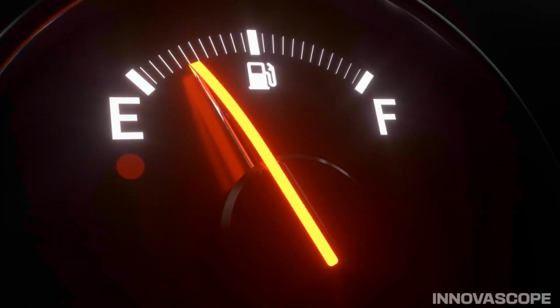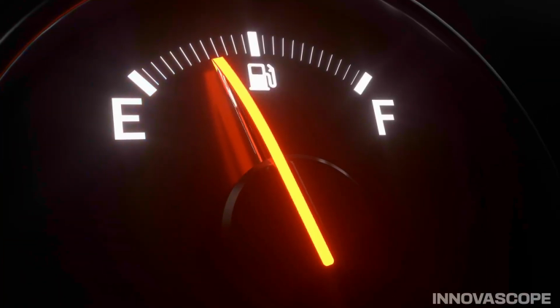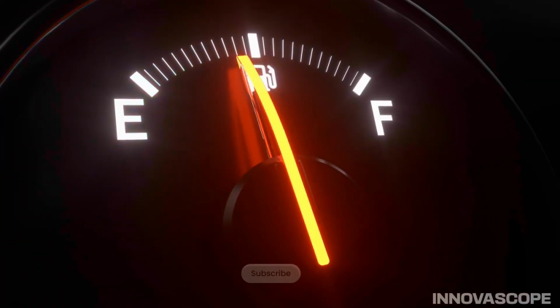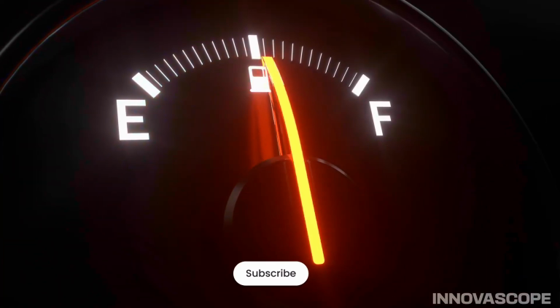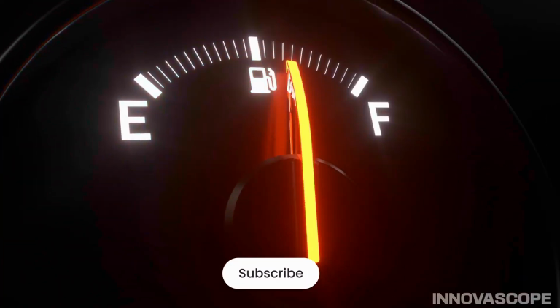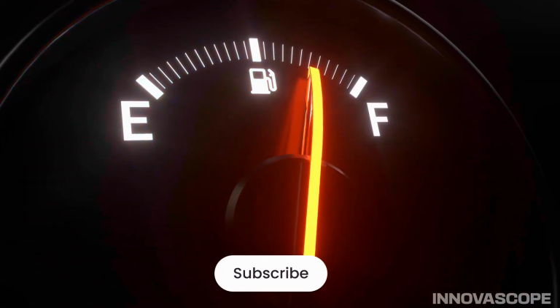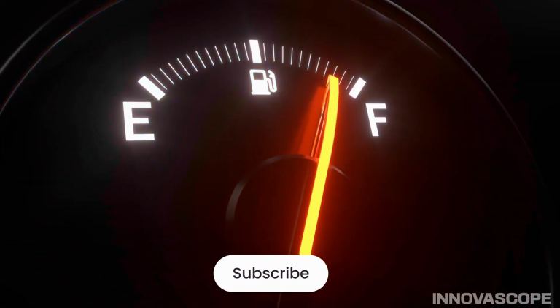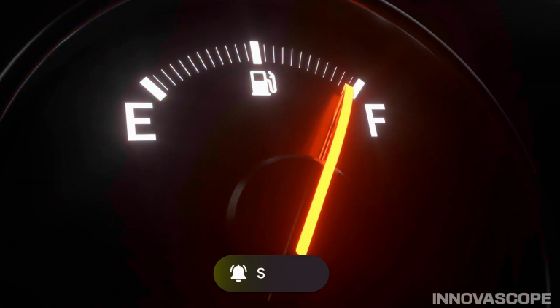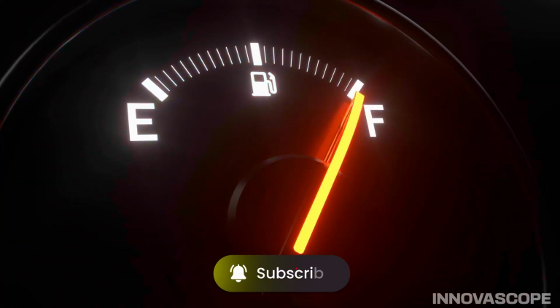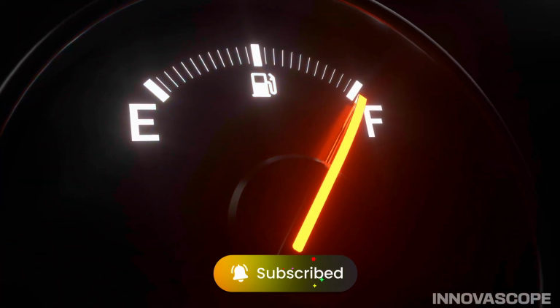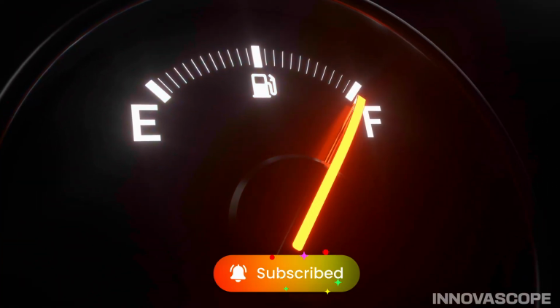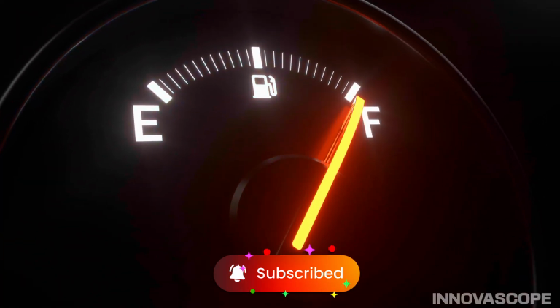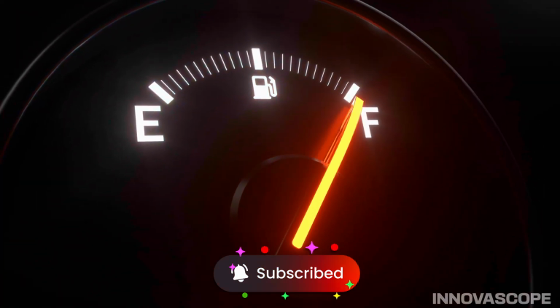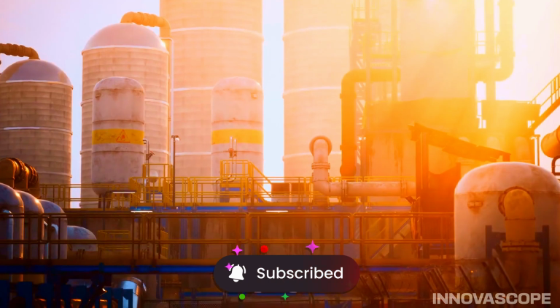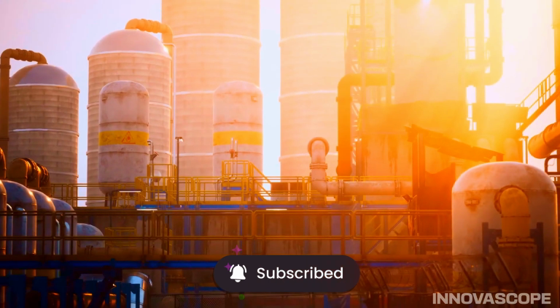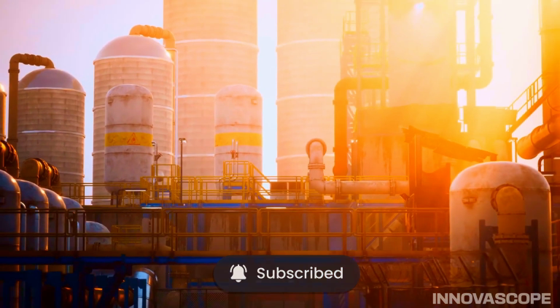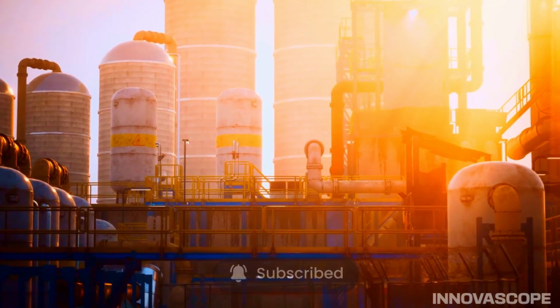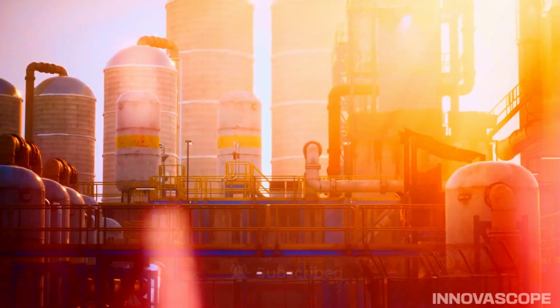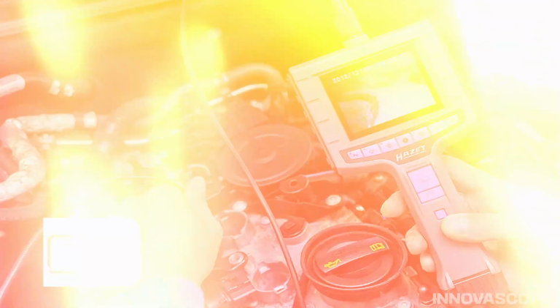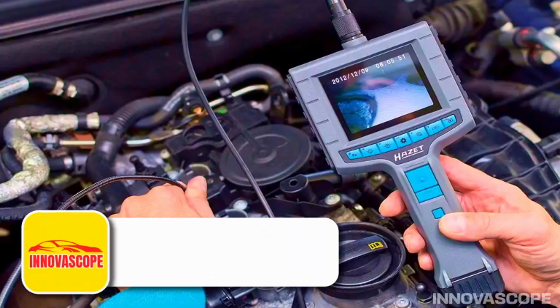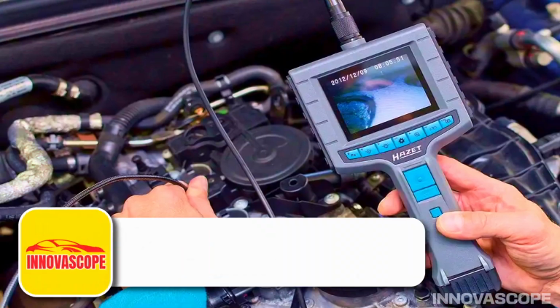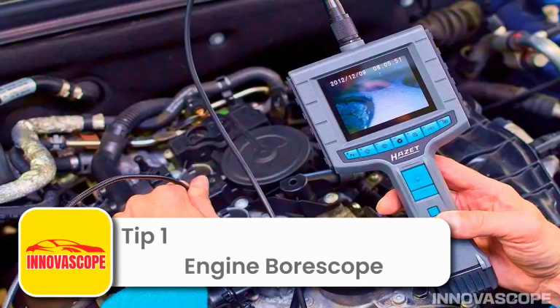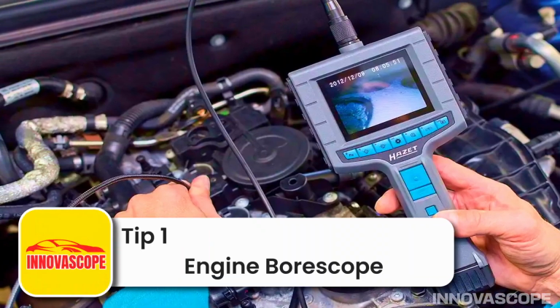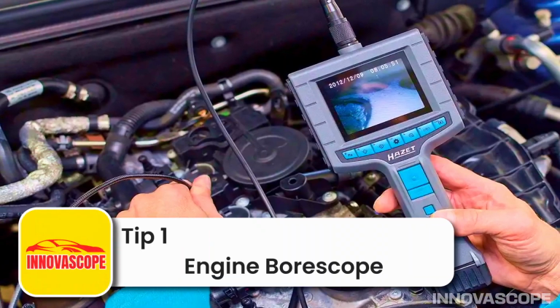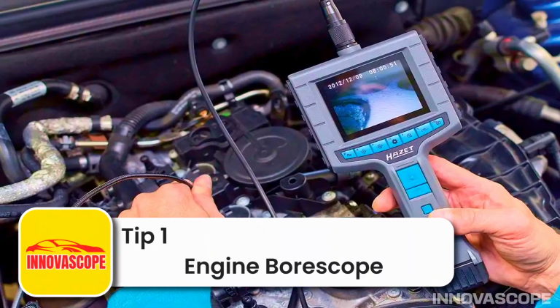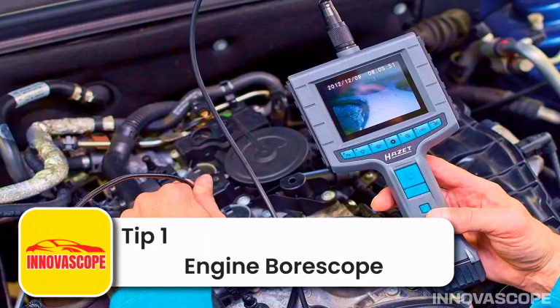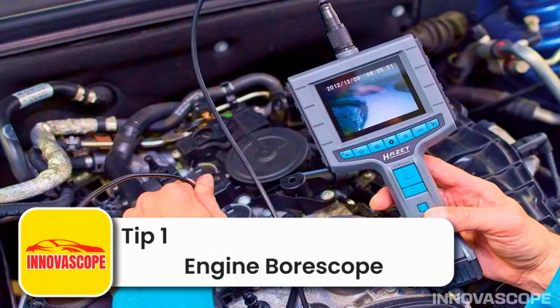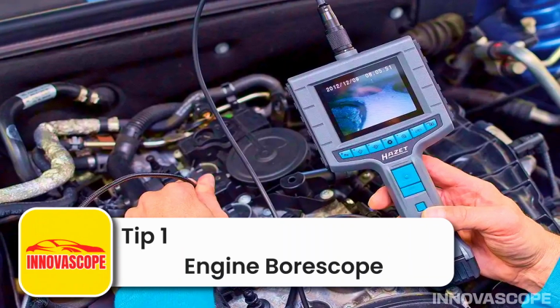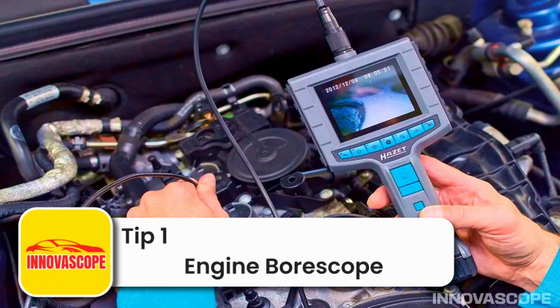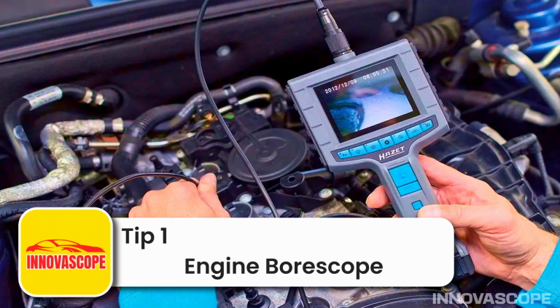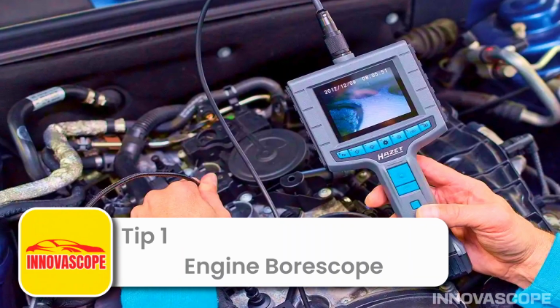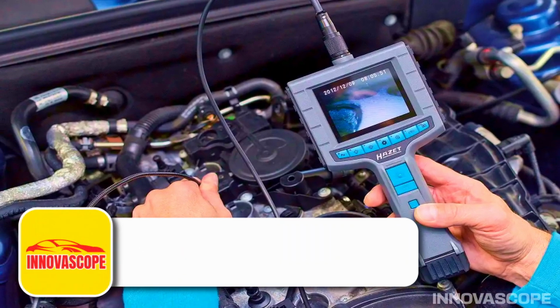Unlocking advanced diagnostic tools and the power of fuel additives. Tip 1: Engine bore scope — the eye that sees inside.